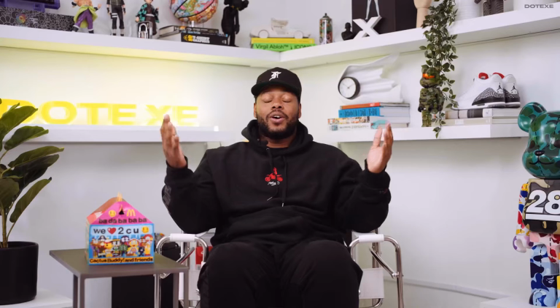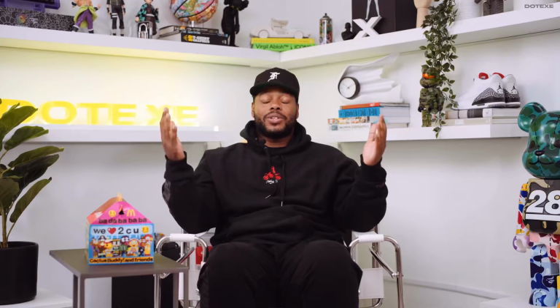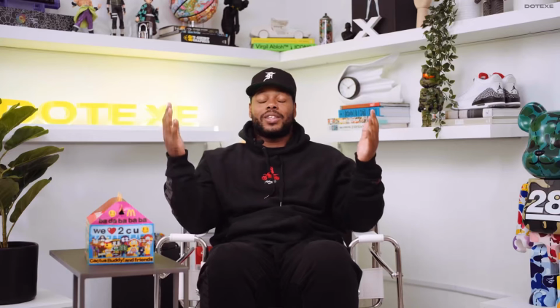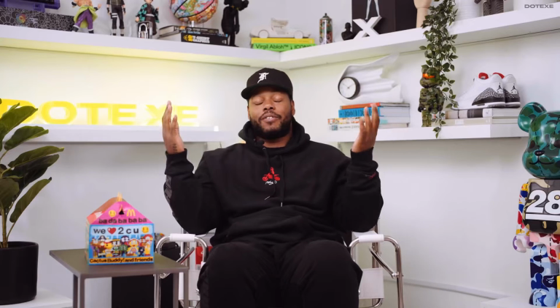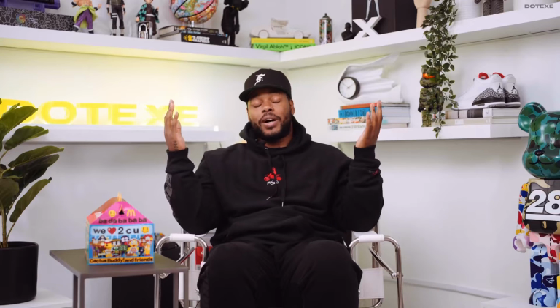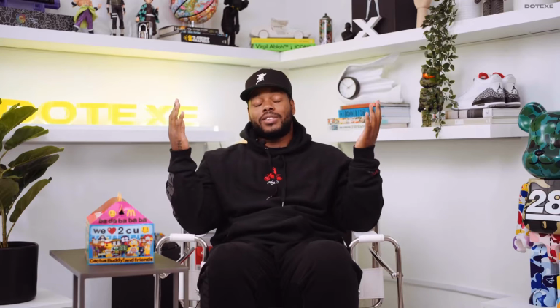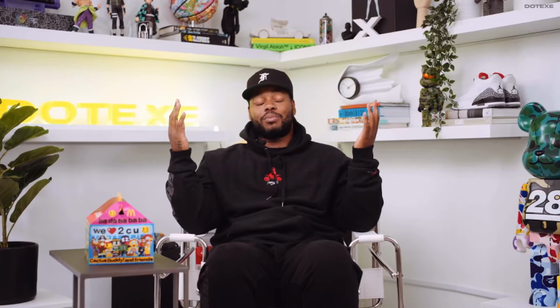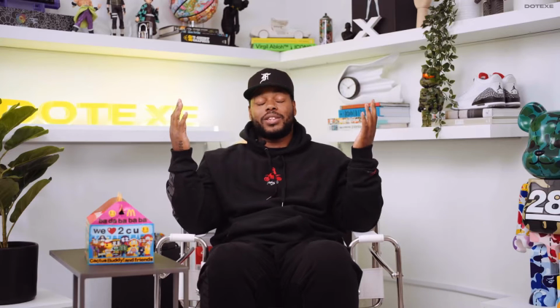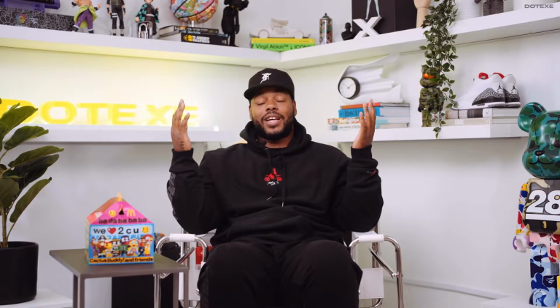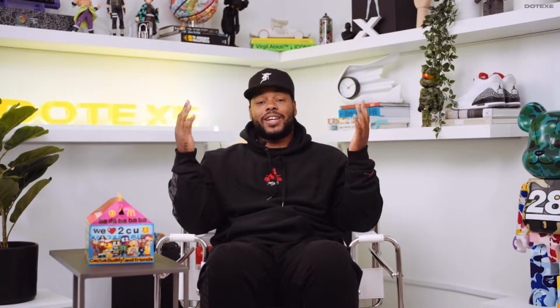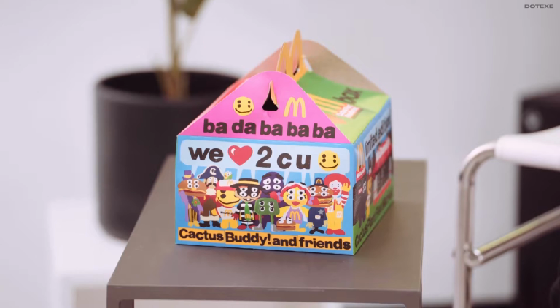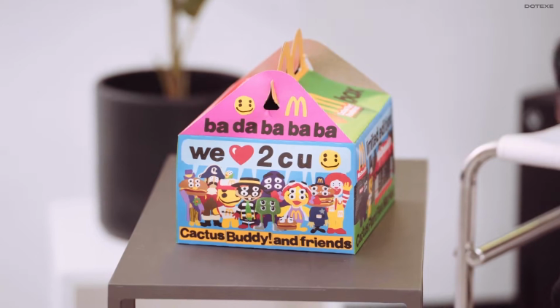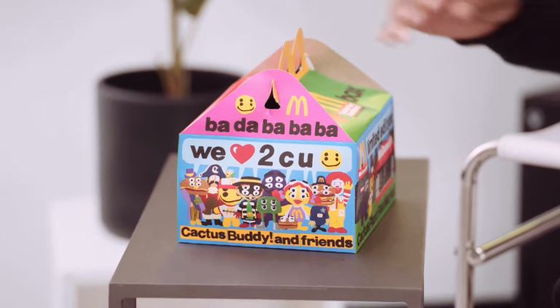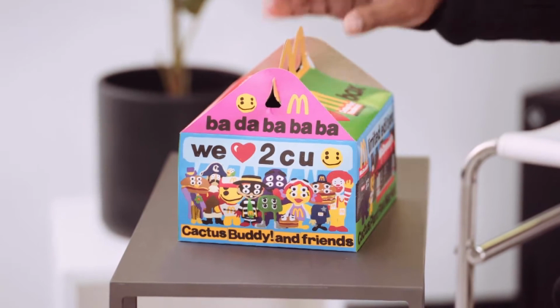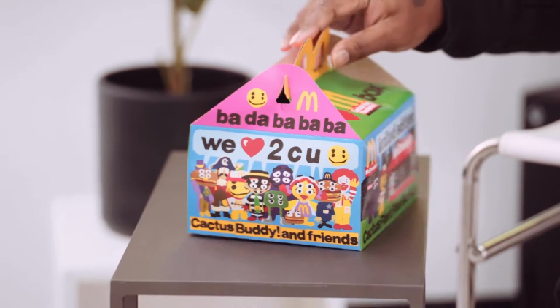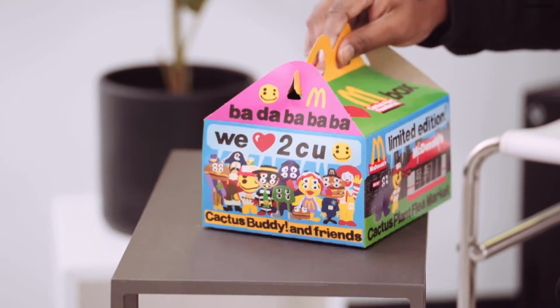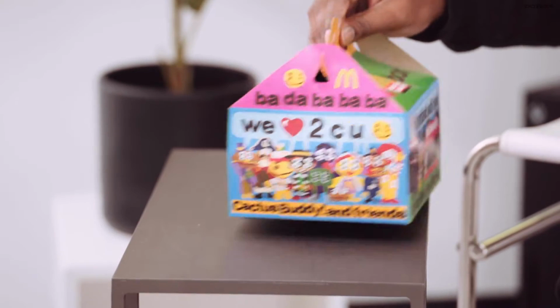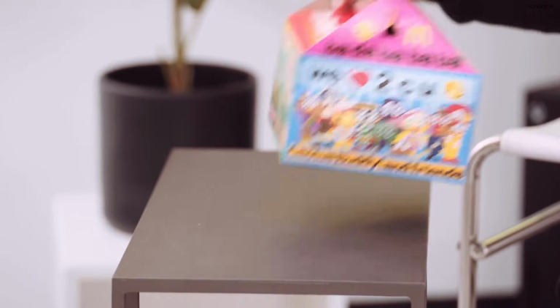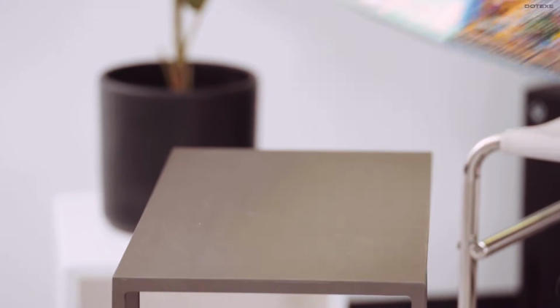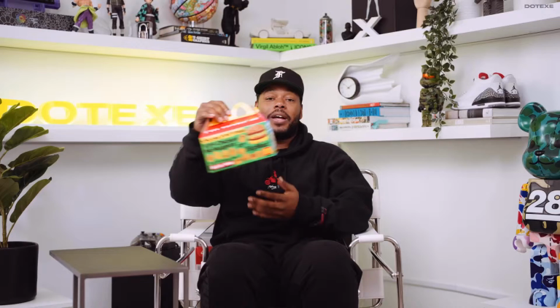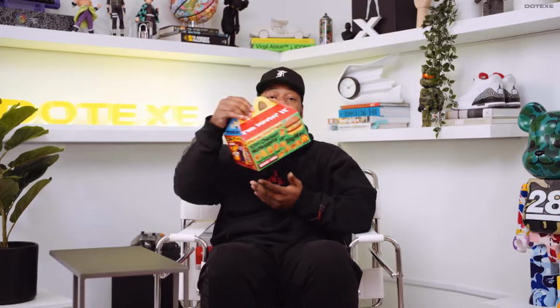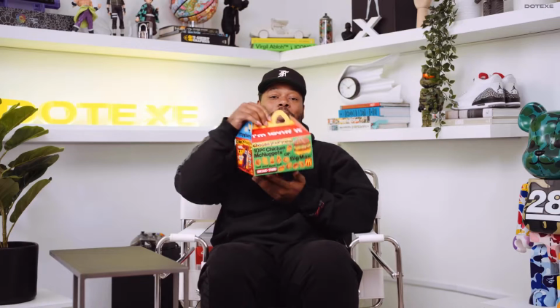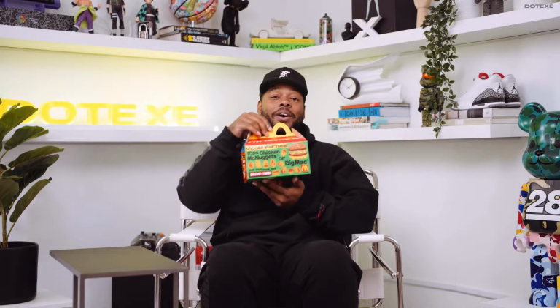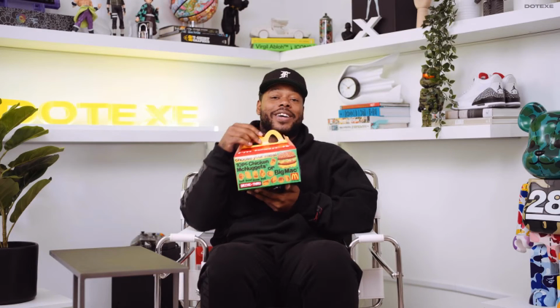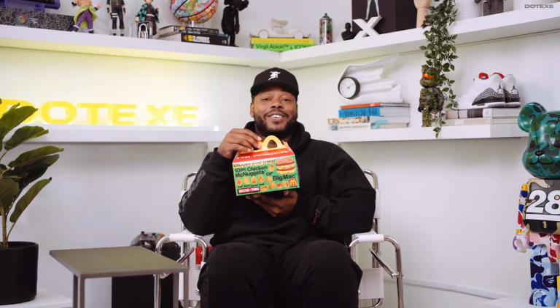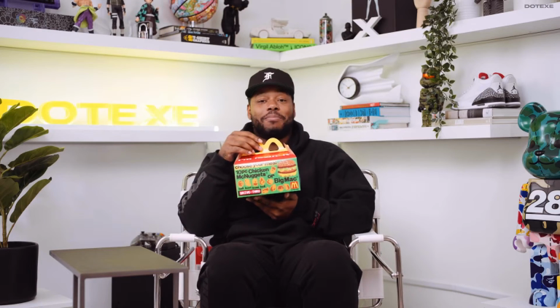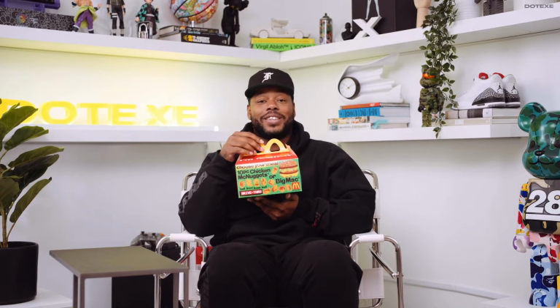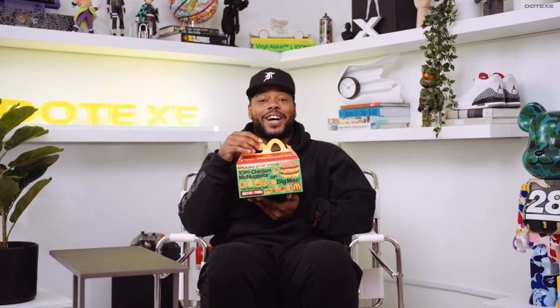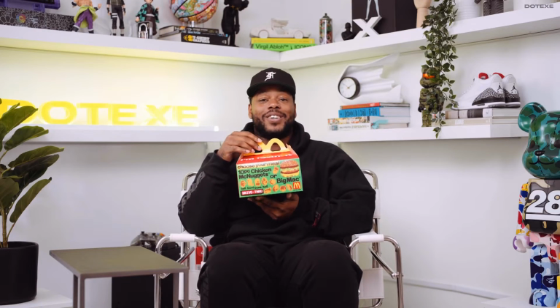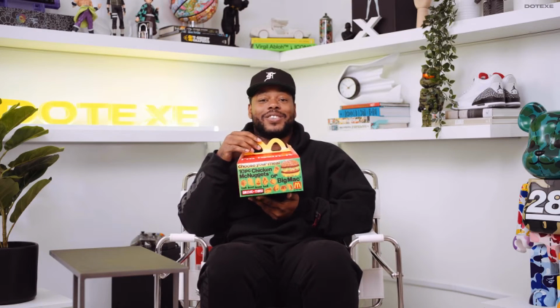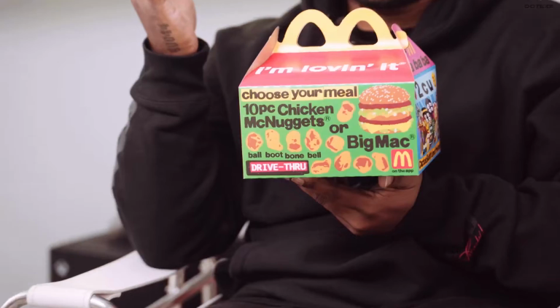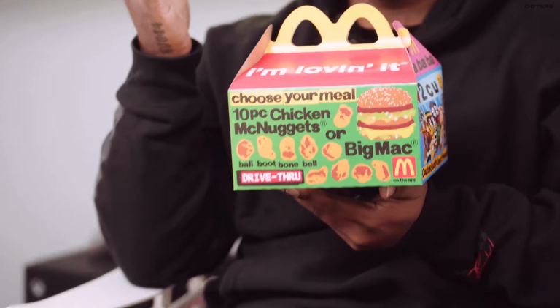Yo, what's good everybody? It's your boy Shady. We have the Cactus Plant Flea Market McDonald's collaboration.